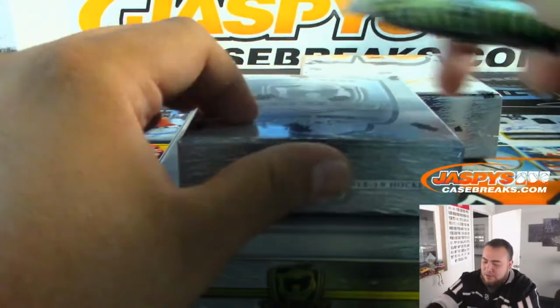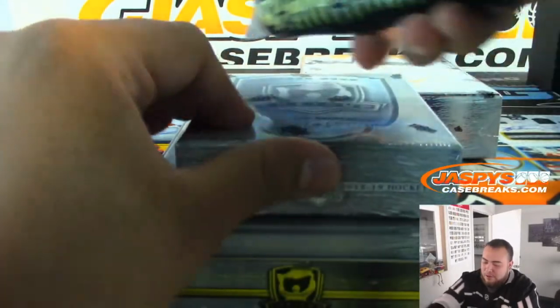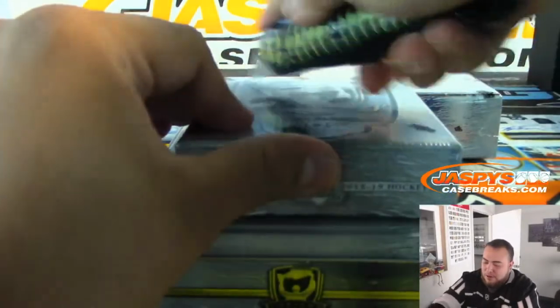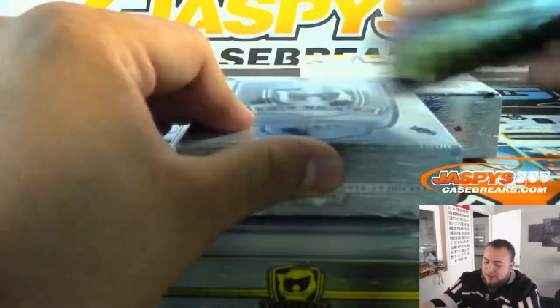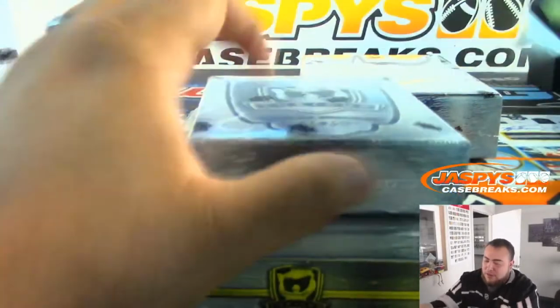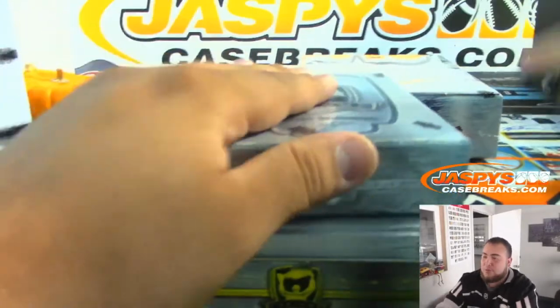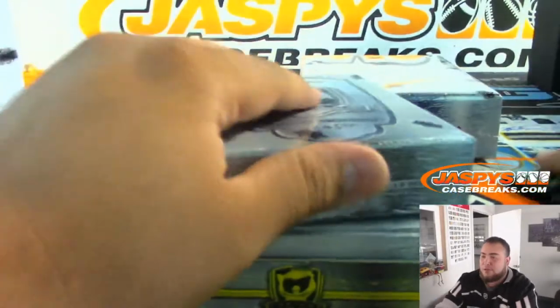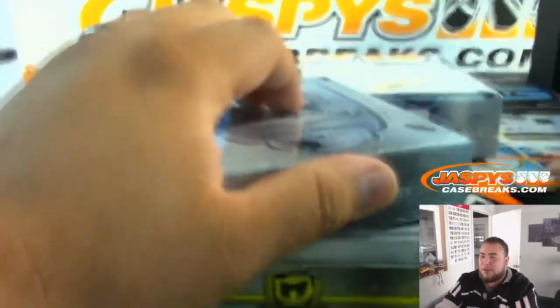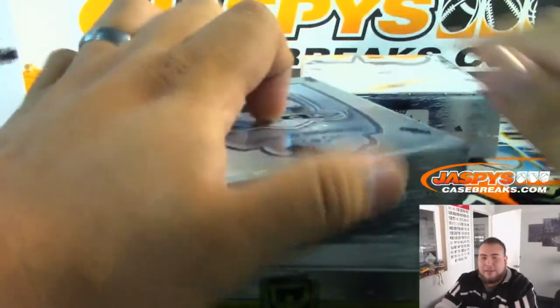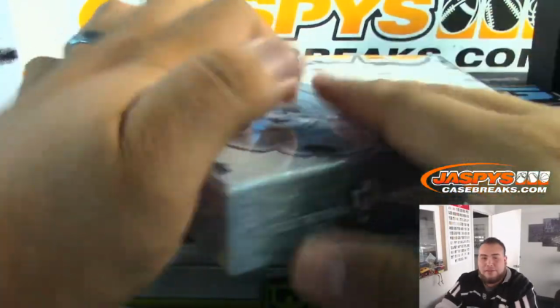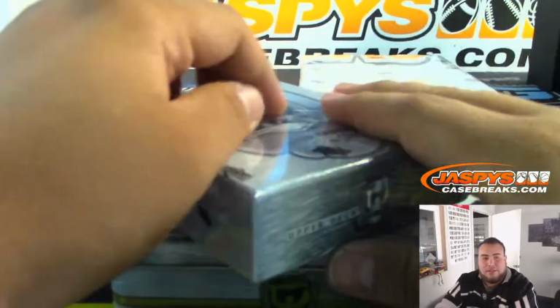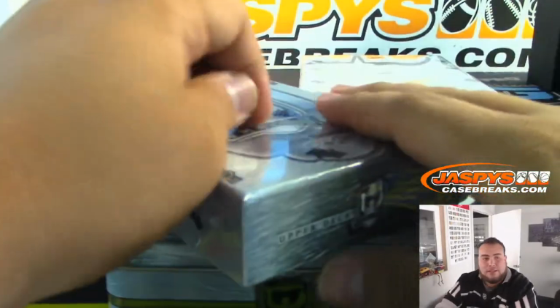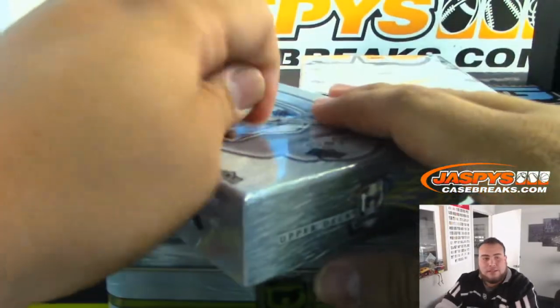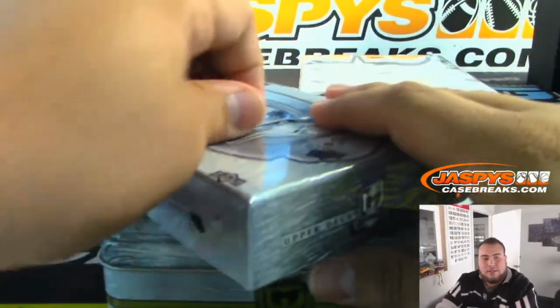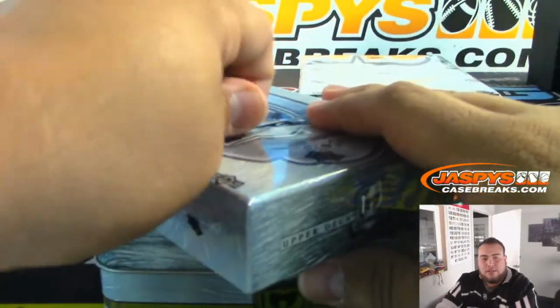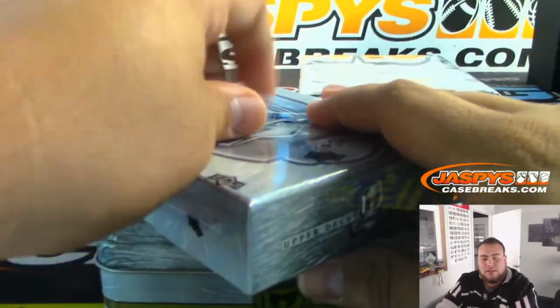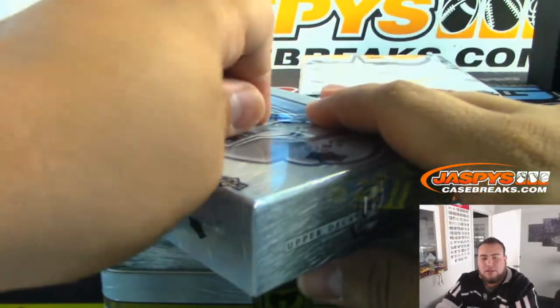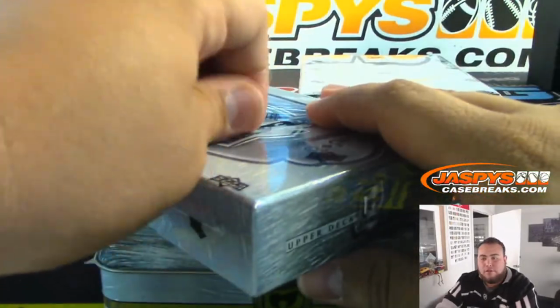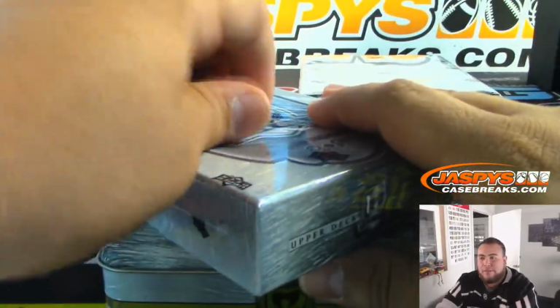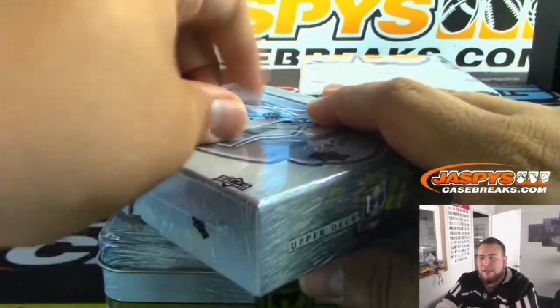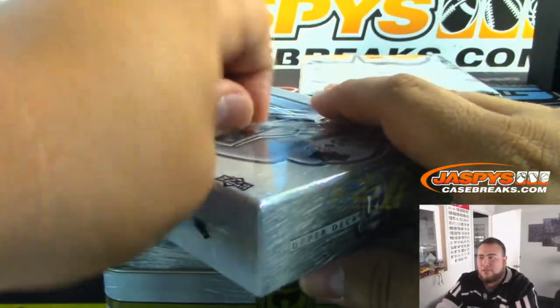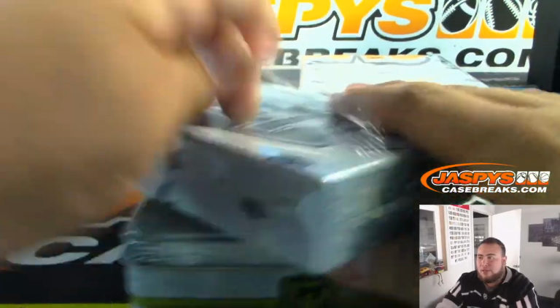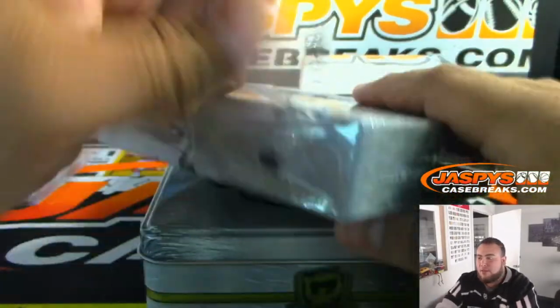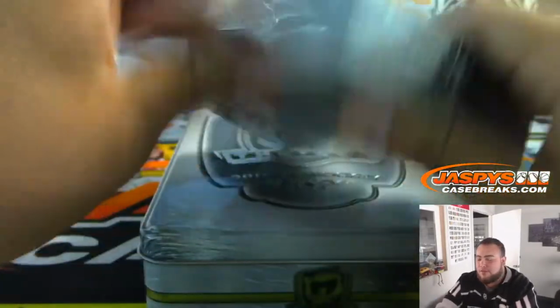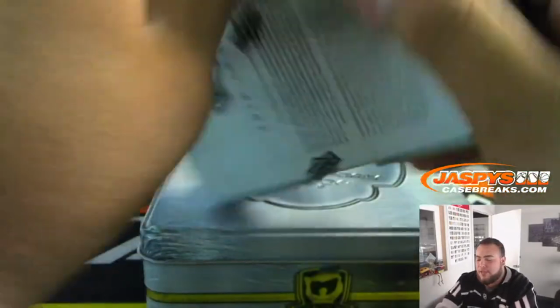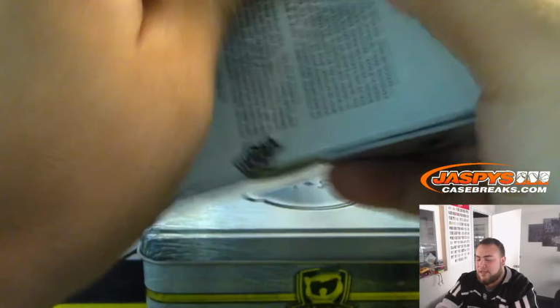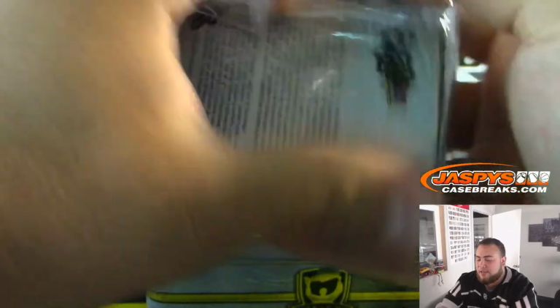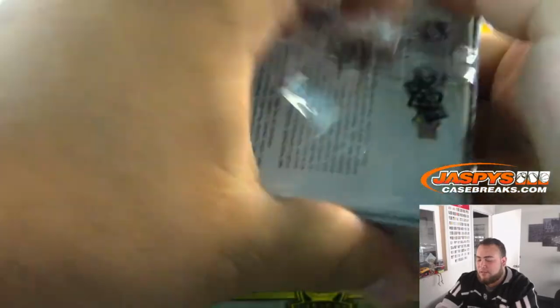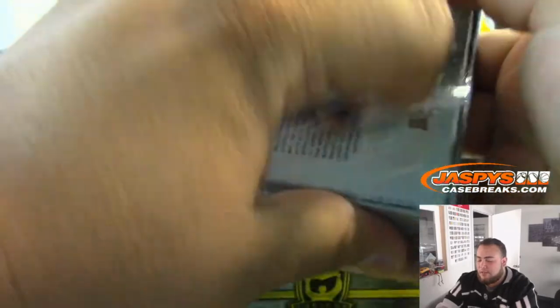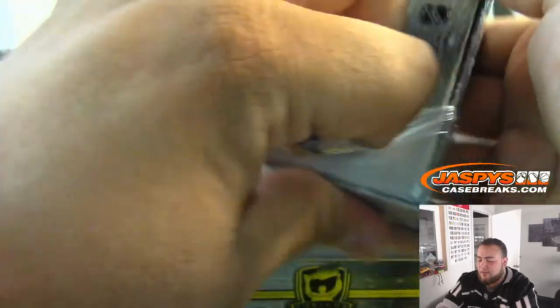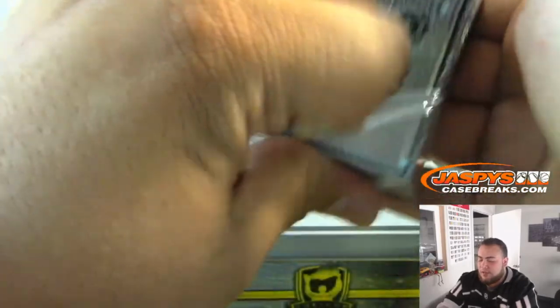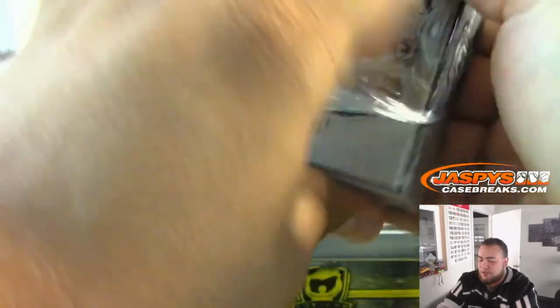So we'll be running back Triple Threads after this. Just got to do the randomizer really quick for the Angels and Blue Jays.